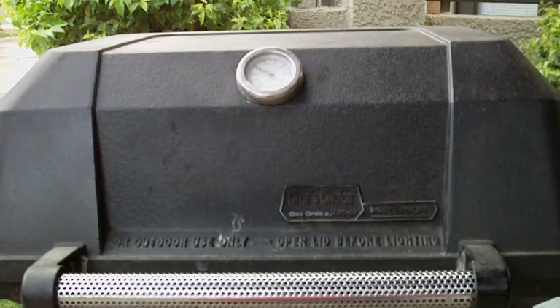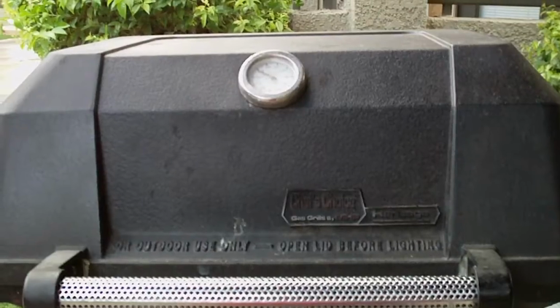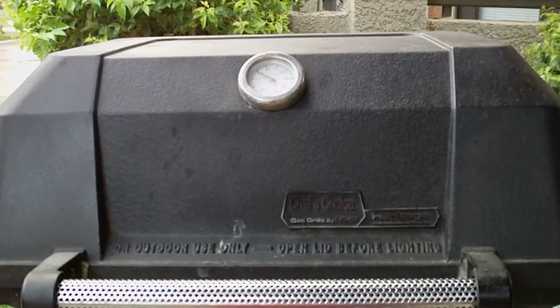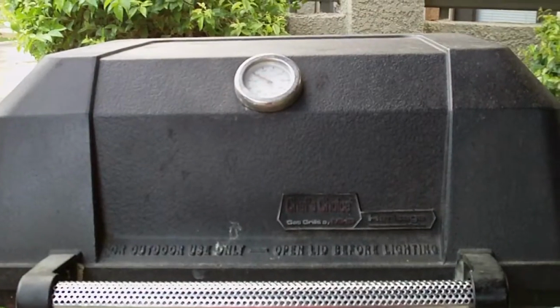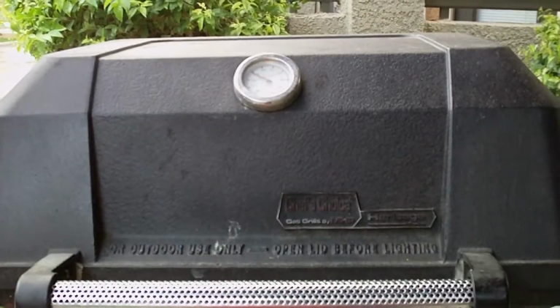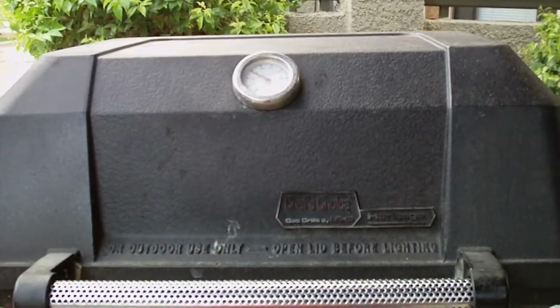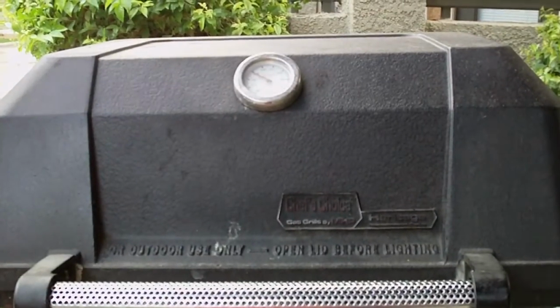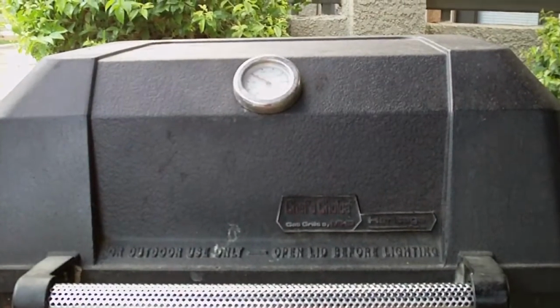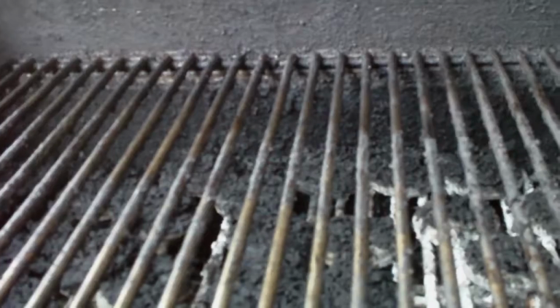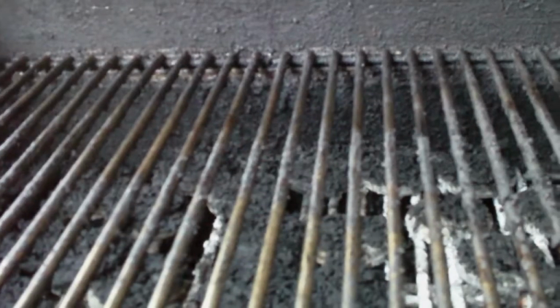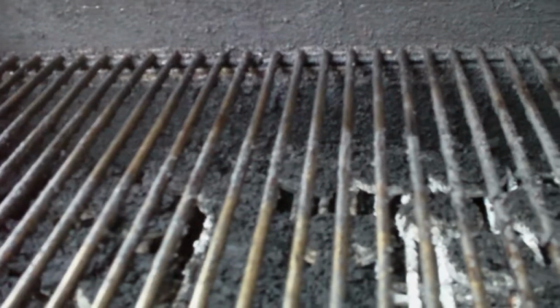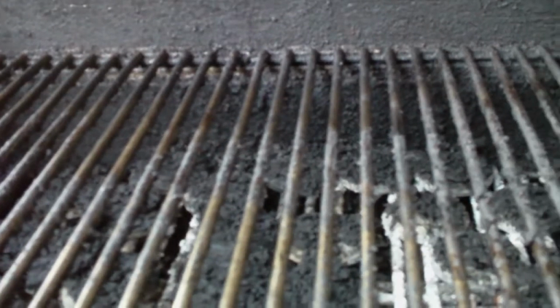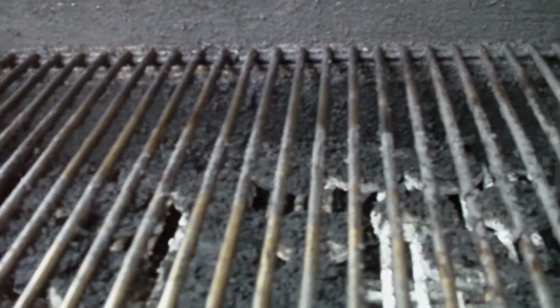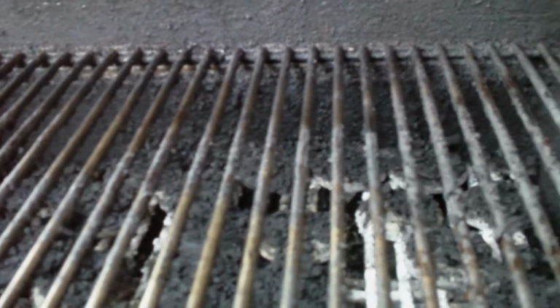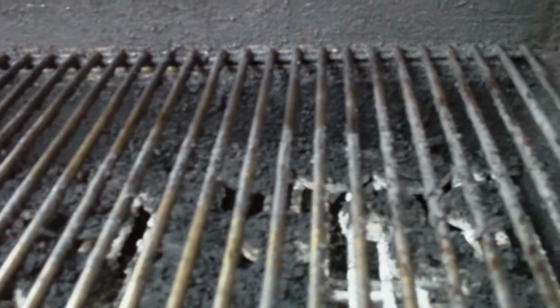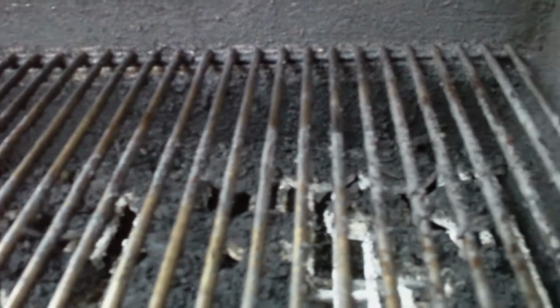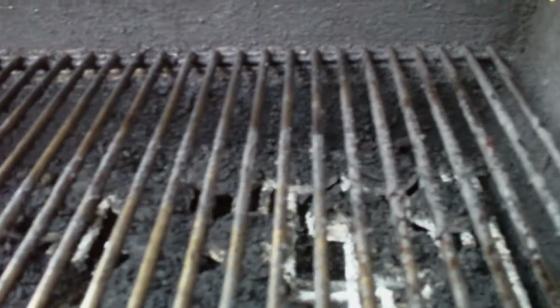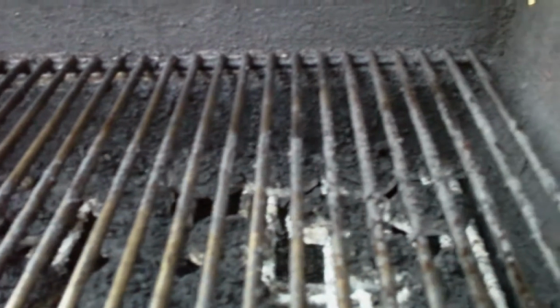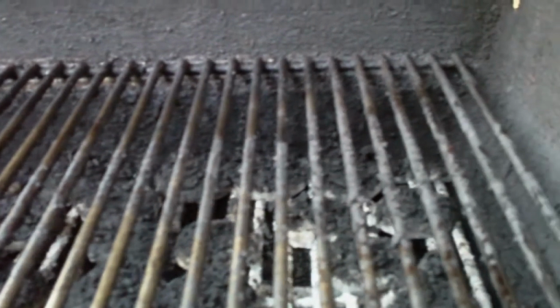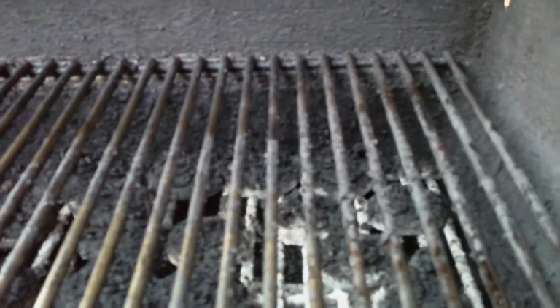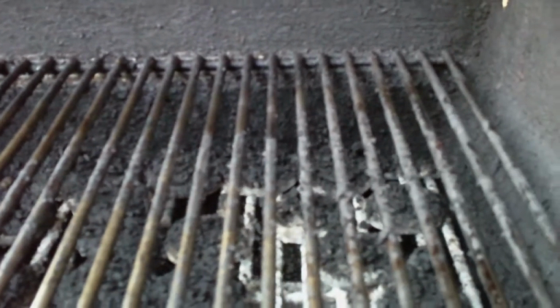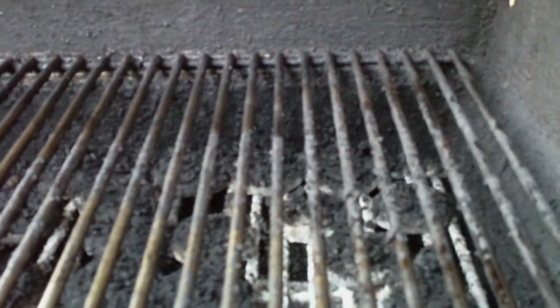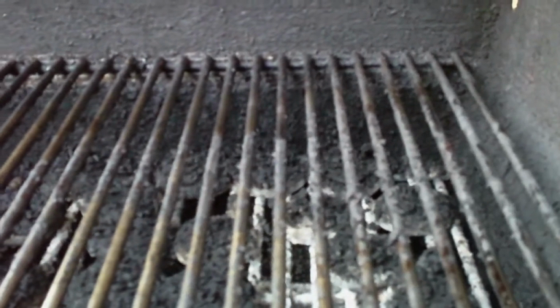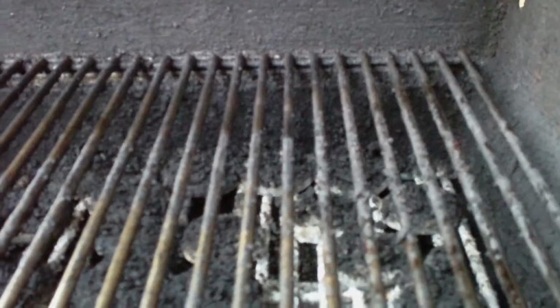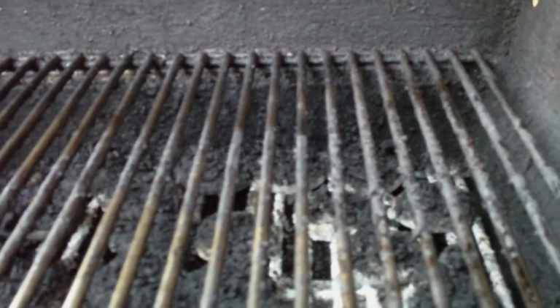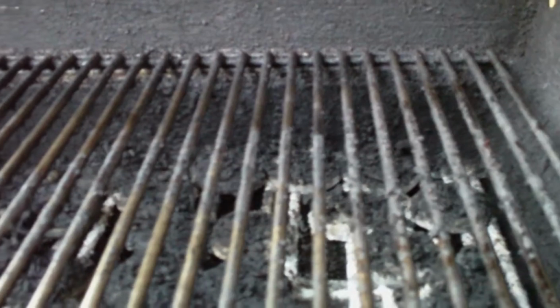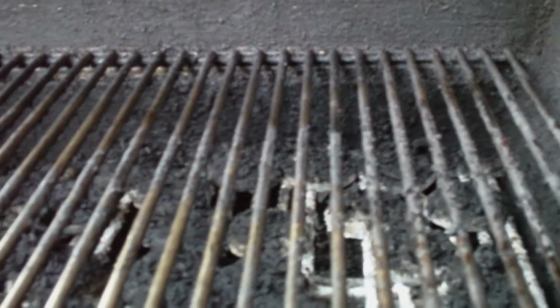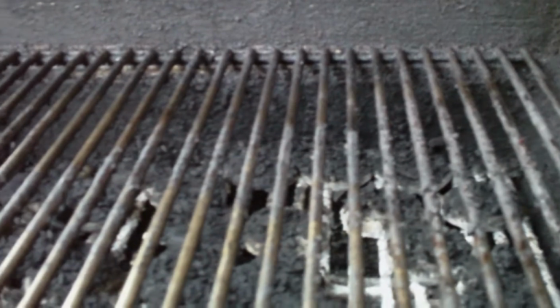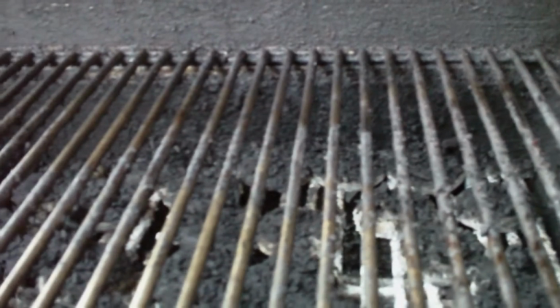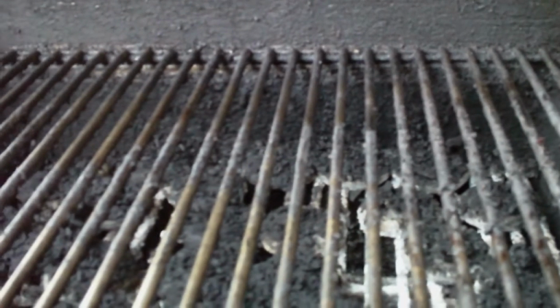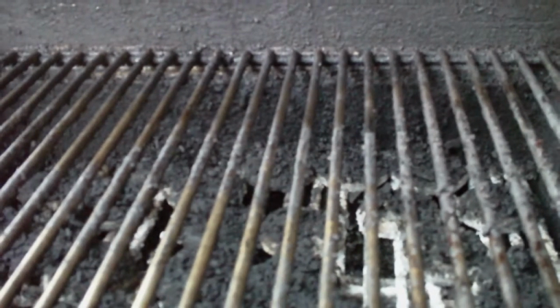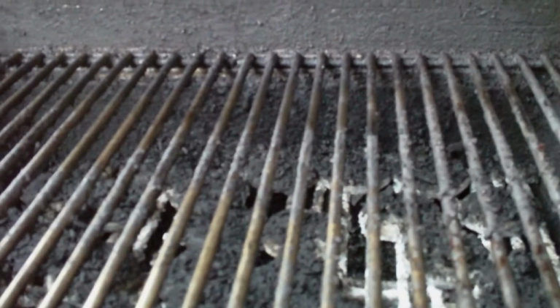The reason why the grill brush is so important is because some people don't know how to clean up after themselves. It's disgusting.